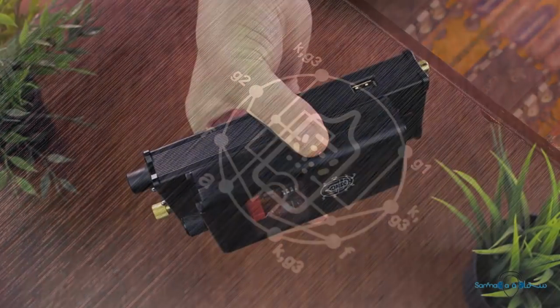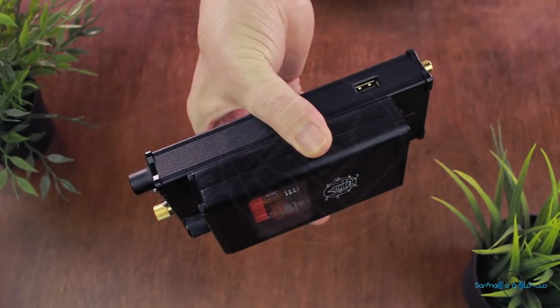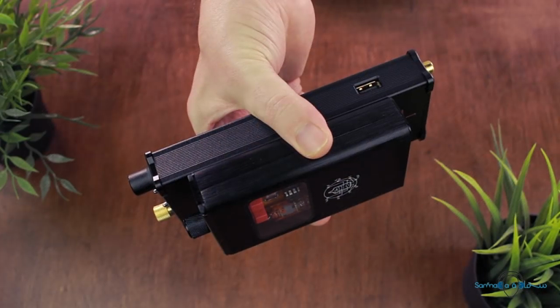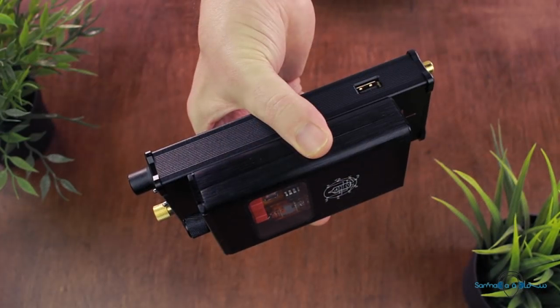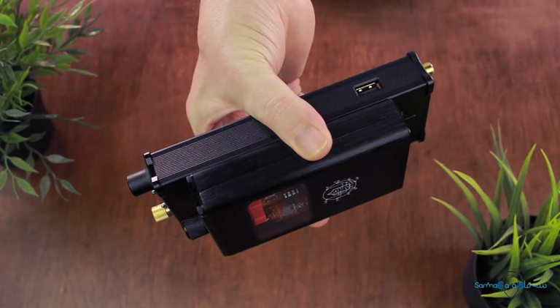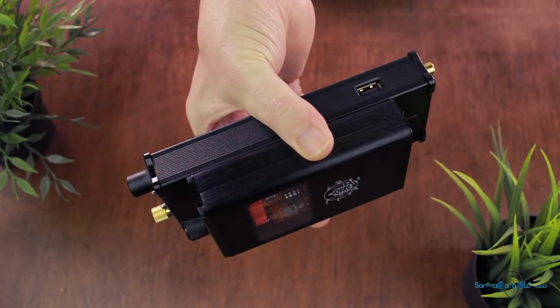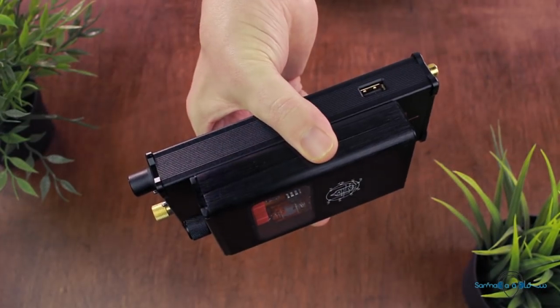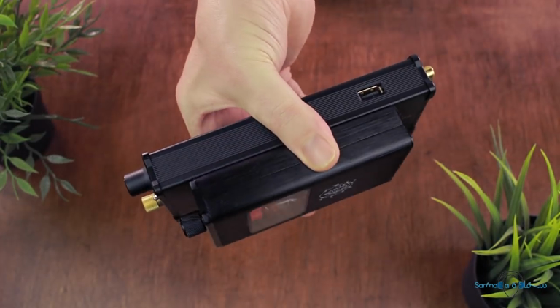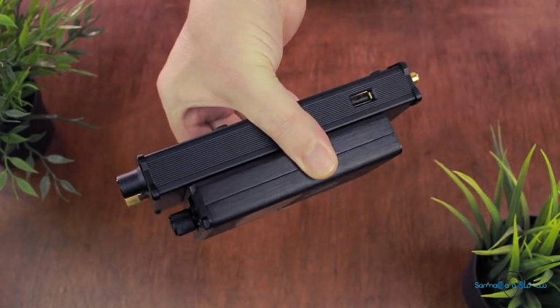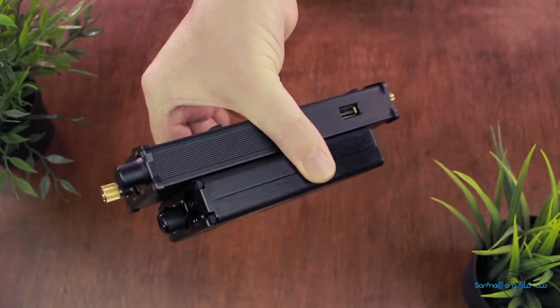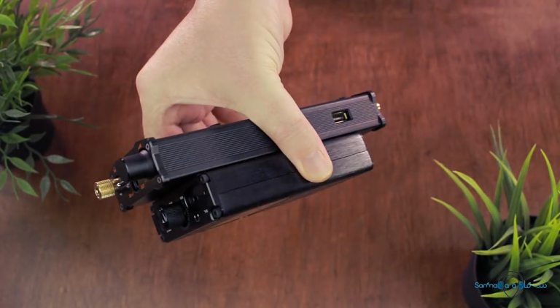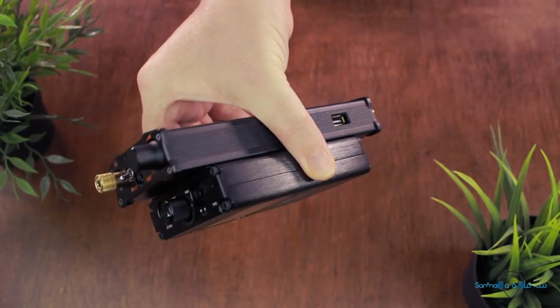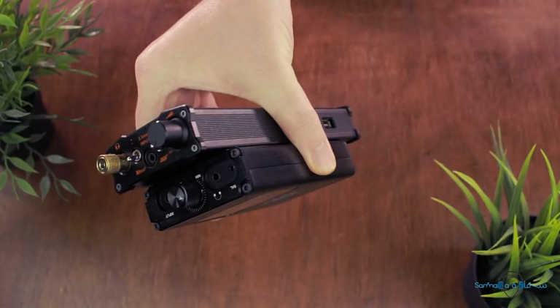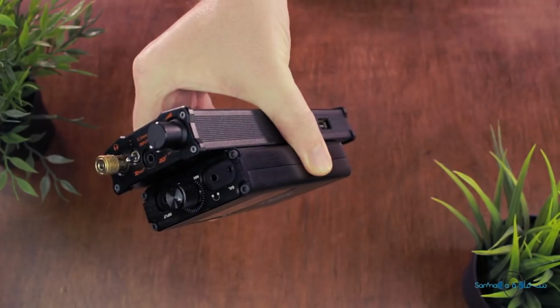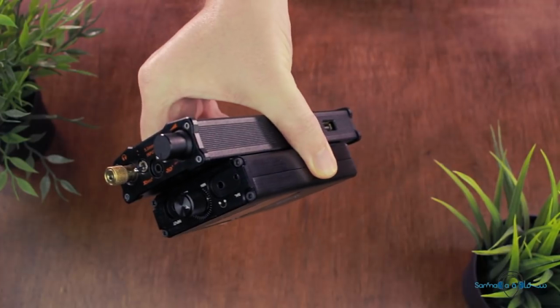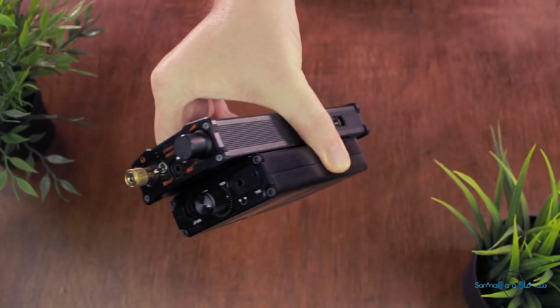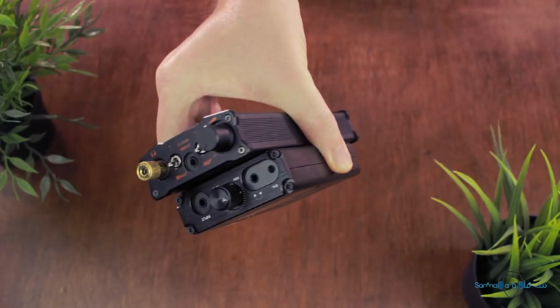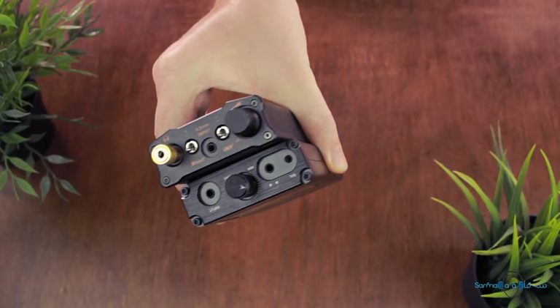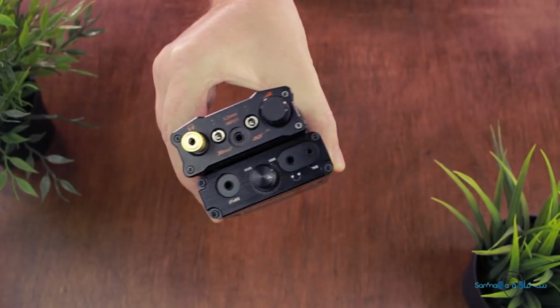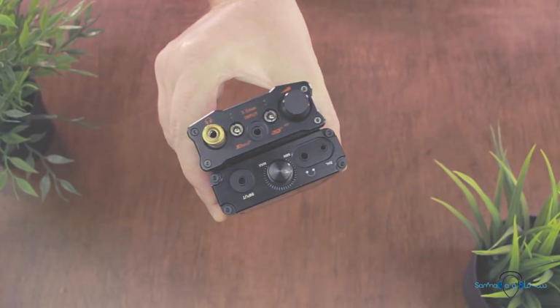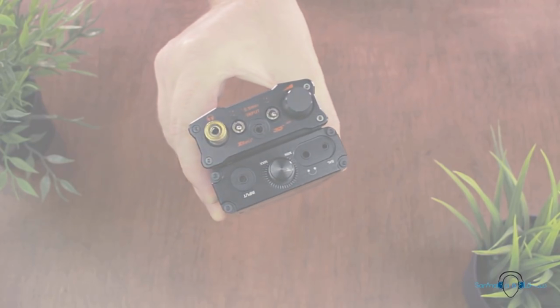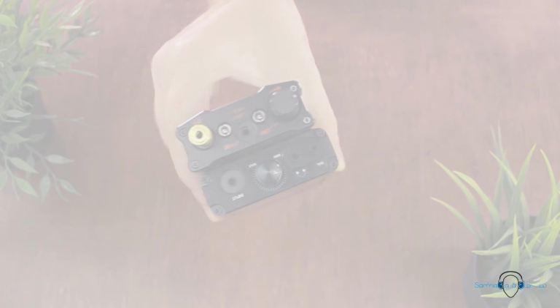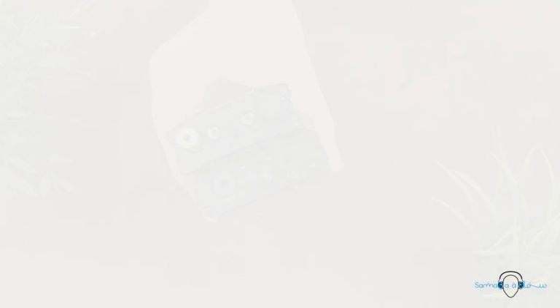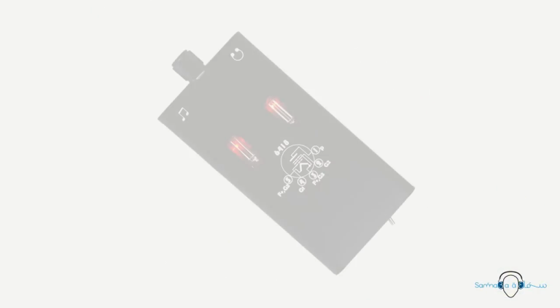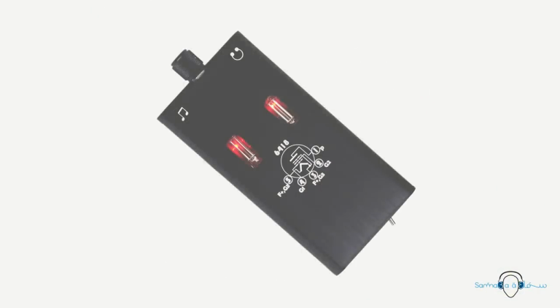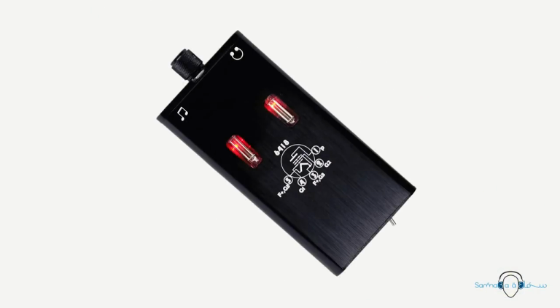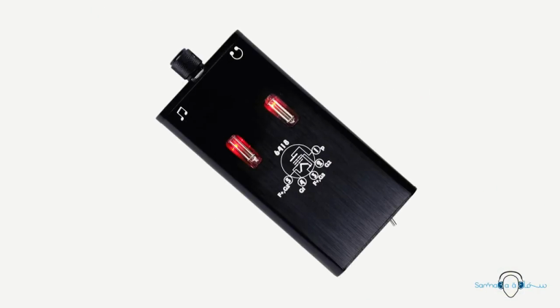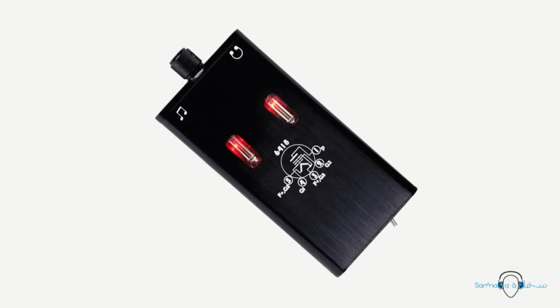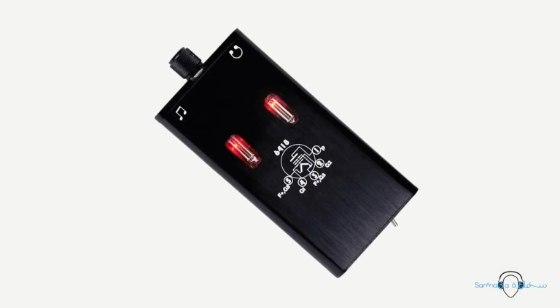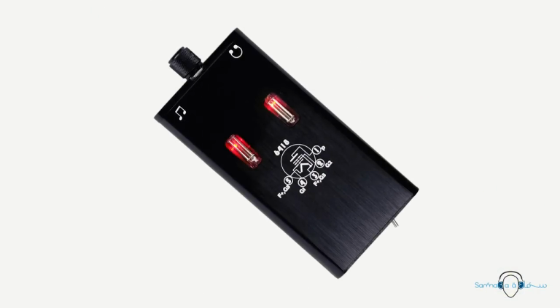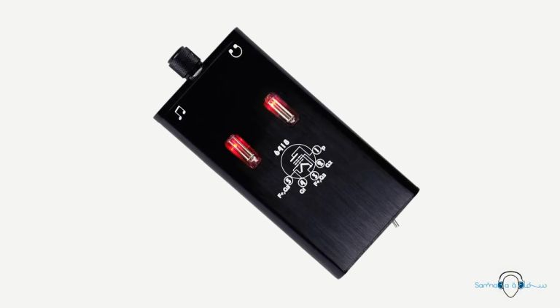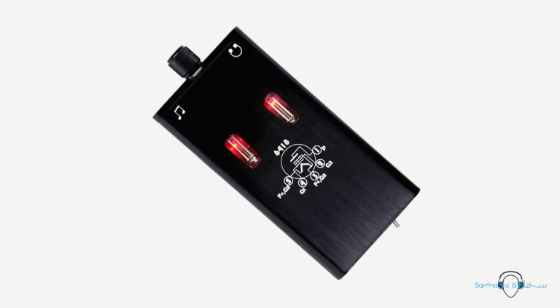One of the quirkier additions to the design is this printed diagram of a vacuum tube — I have no idea how accurate it is but it kind of looks cool nonetheless. Overall the B4X is a bit of a chunky device, but Duke Audio does make a more compact model which is called the B5.